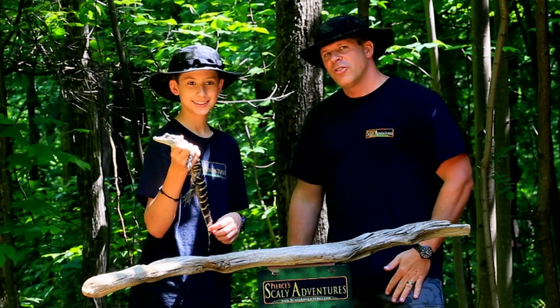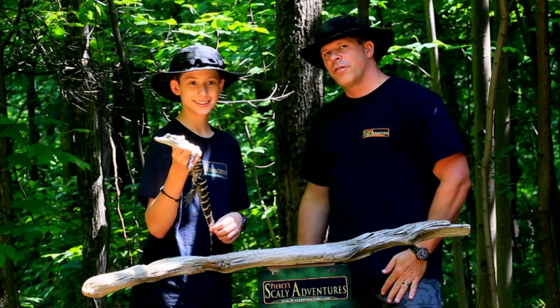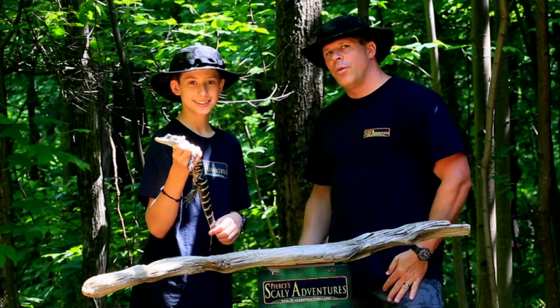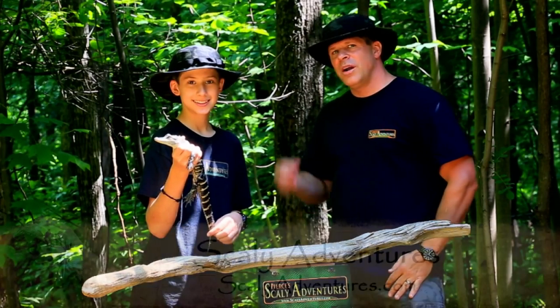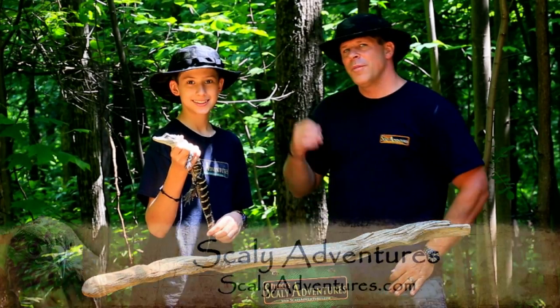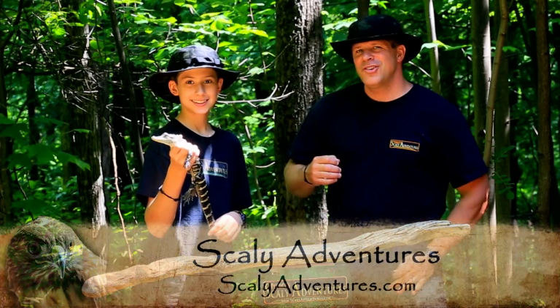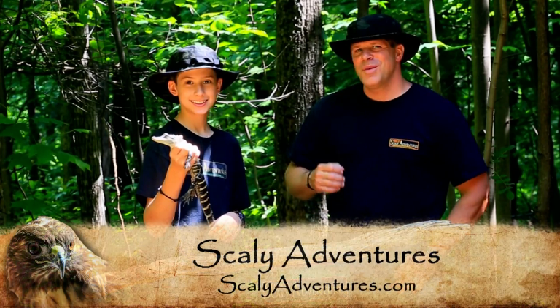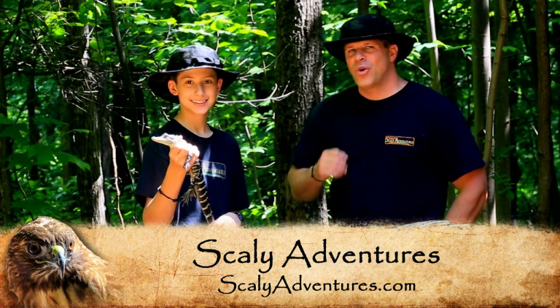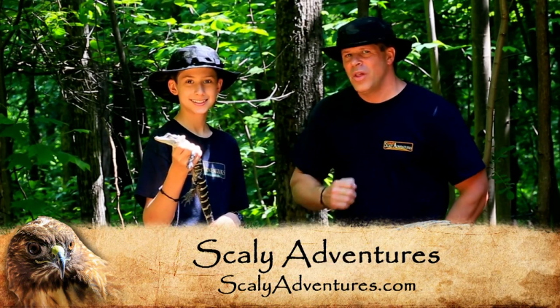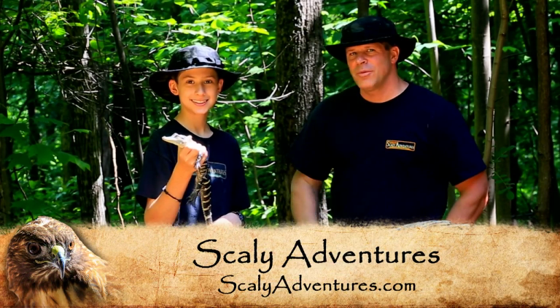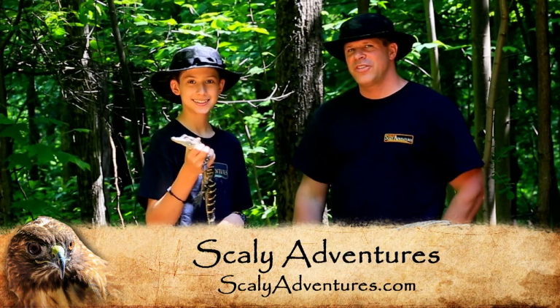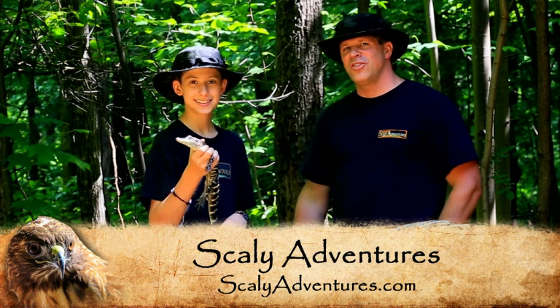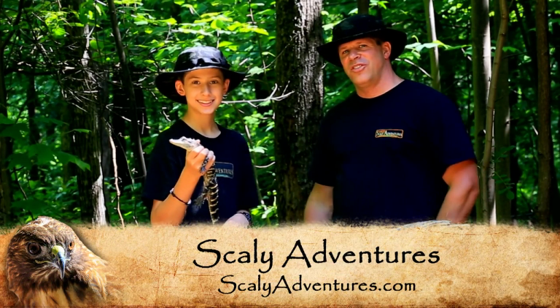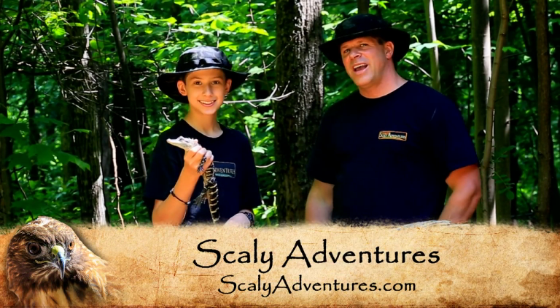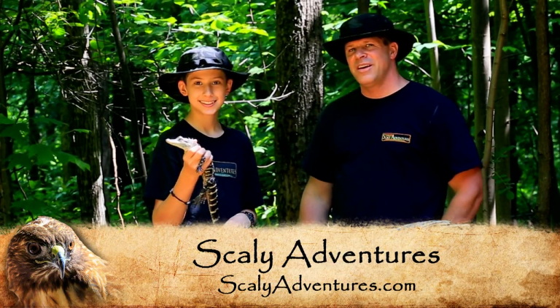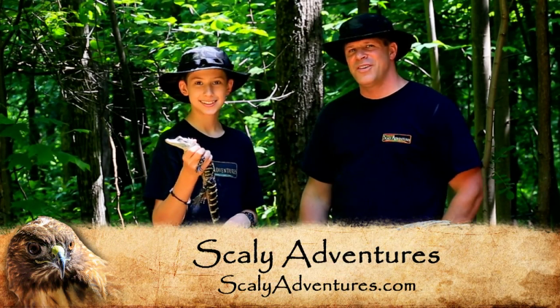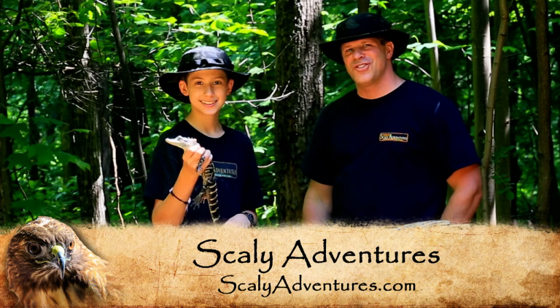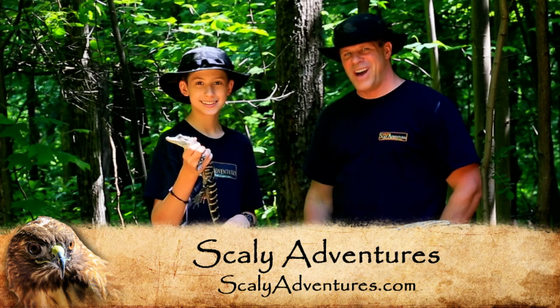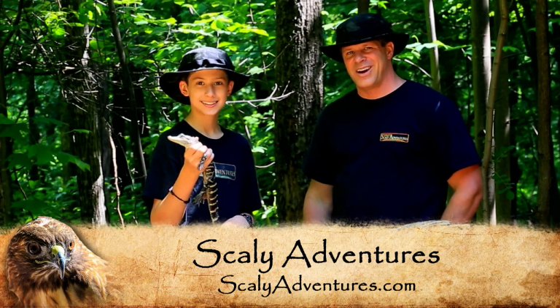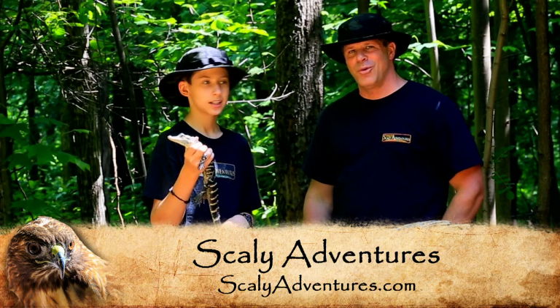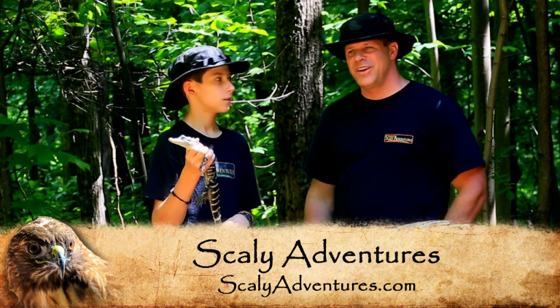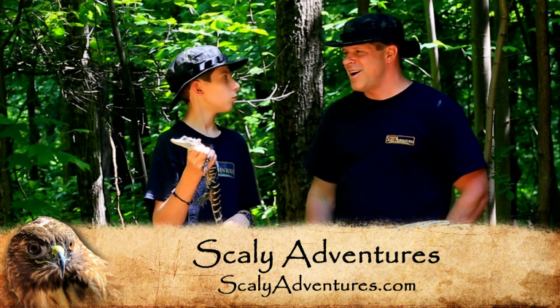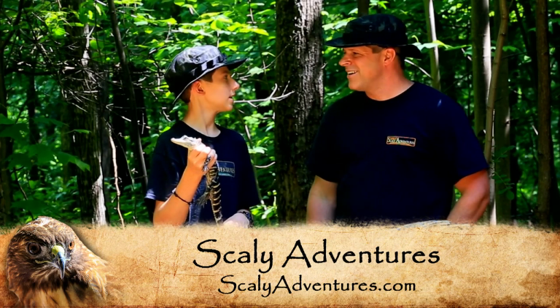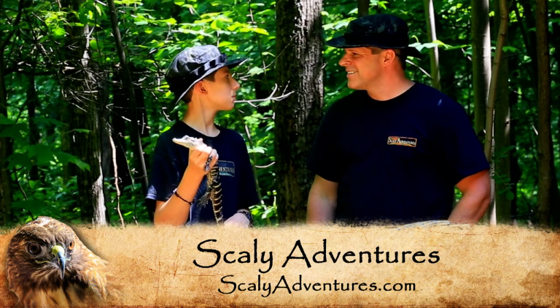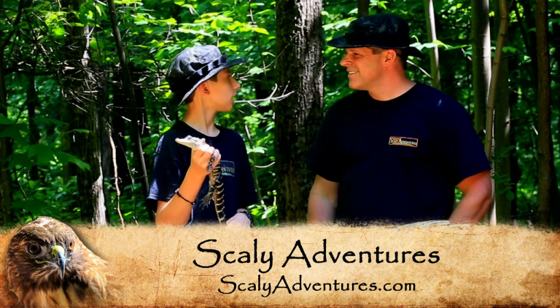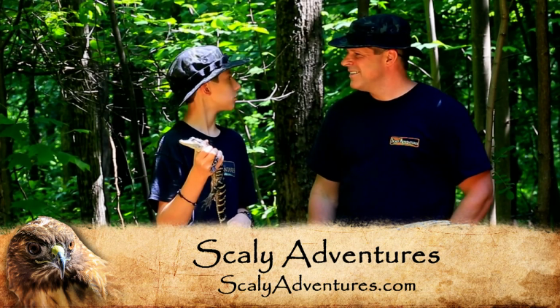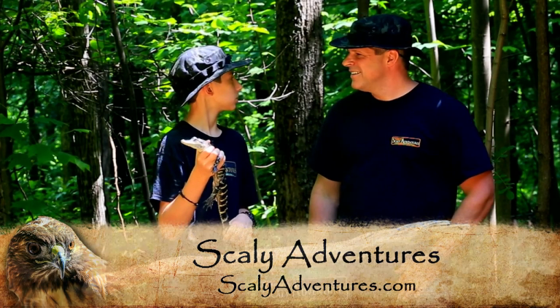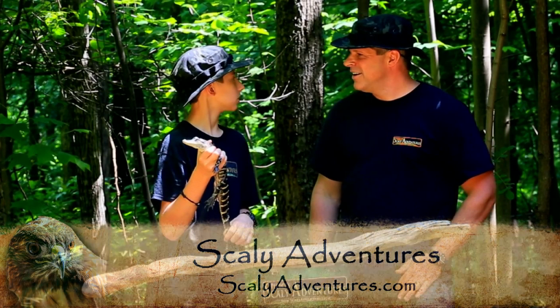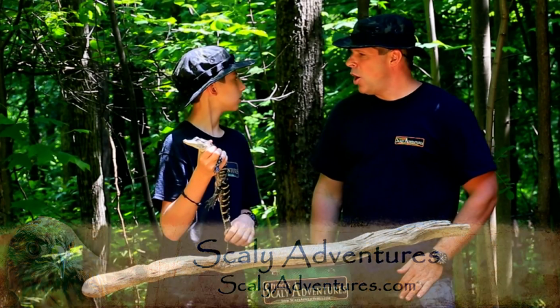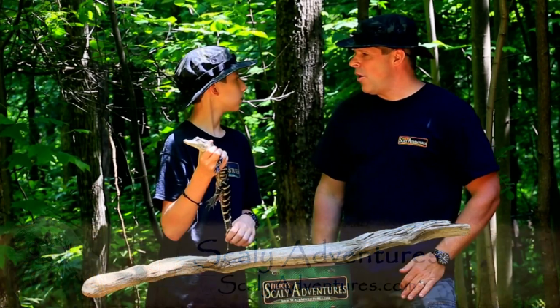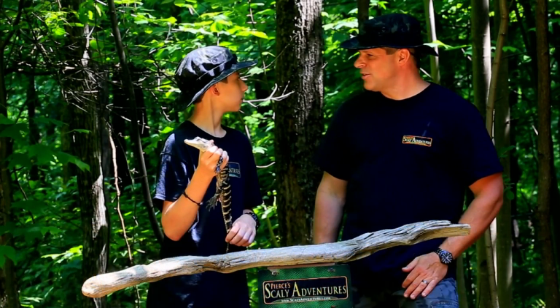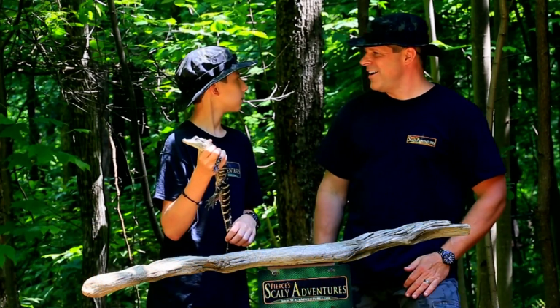So for more information about cool animals, stay tuned to scalyadventures.com. We'll see you there. Wait, that's my line usually. Oh, I'm sorry.